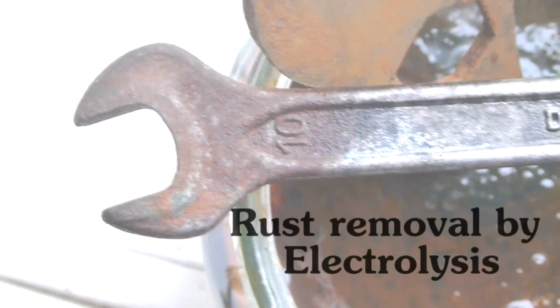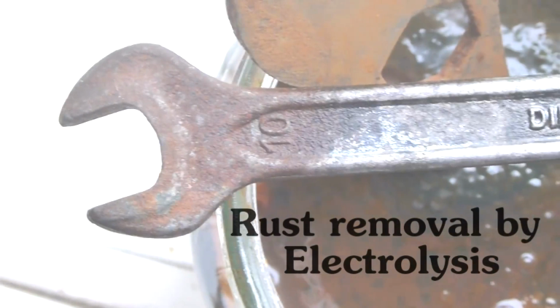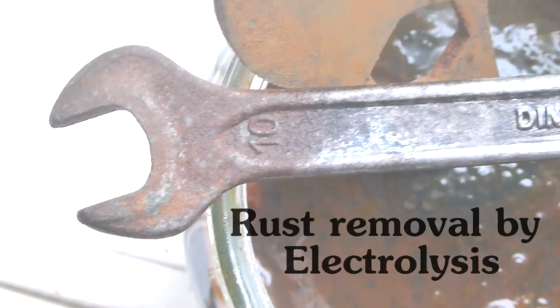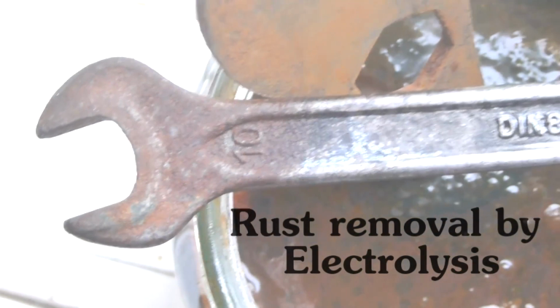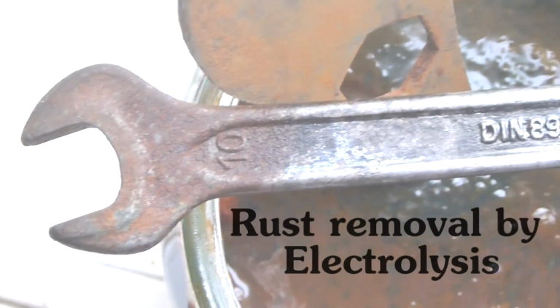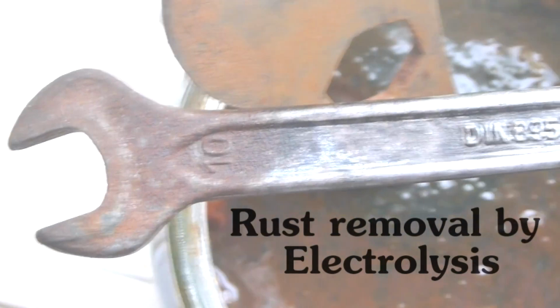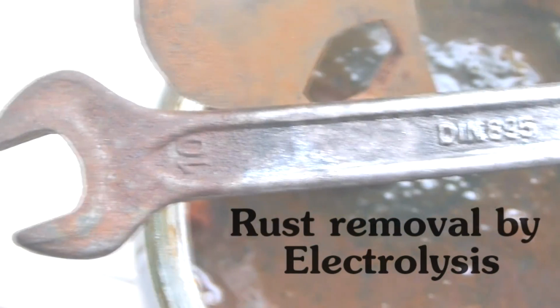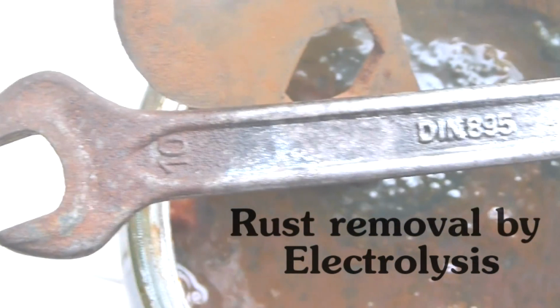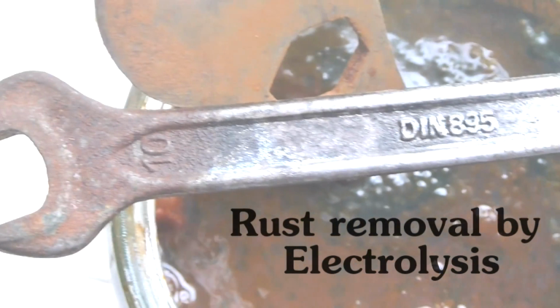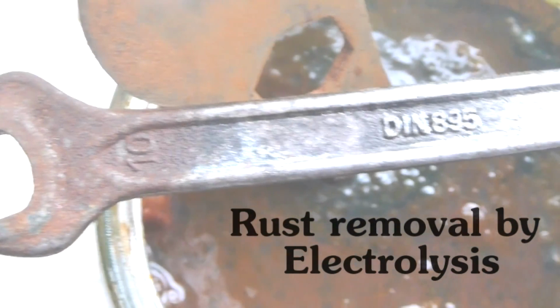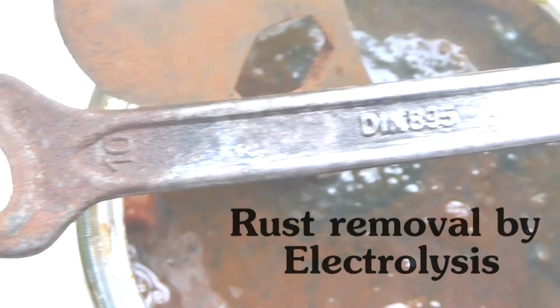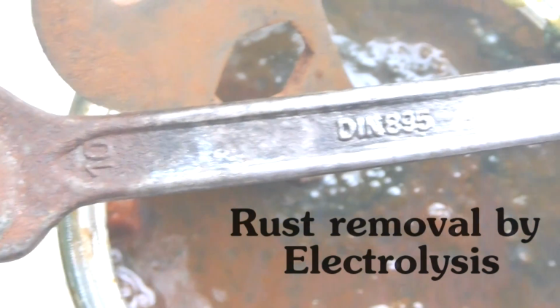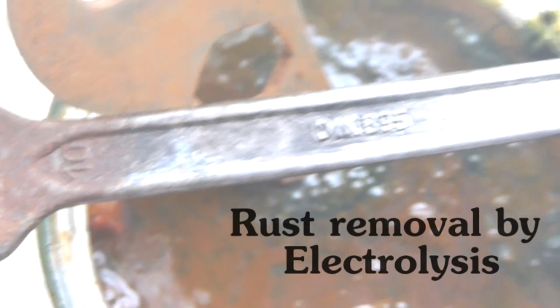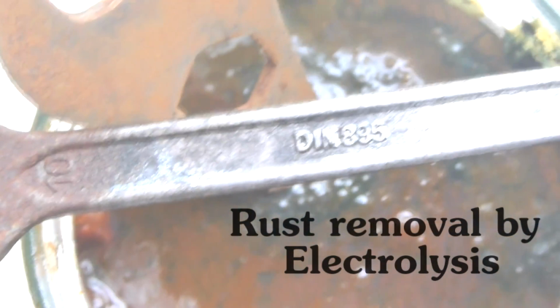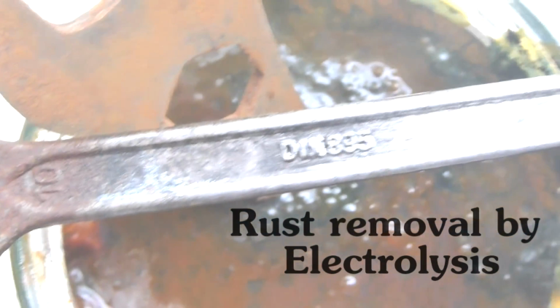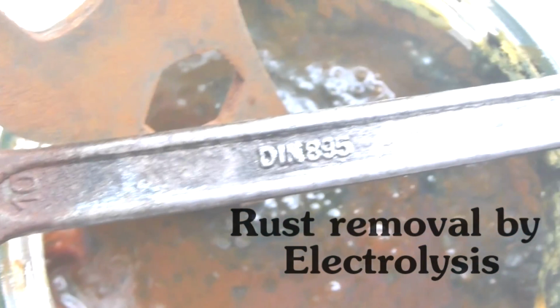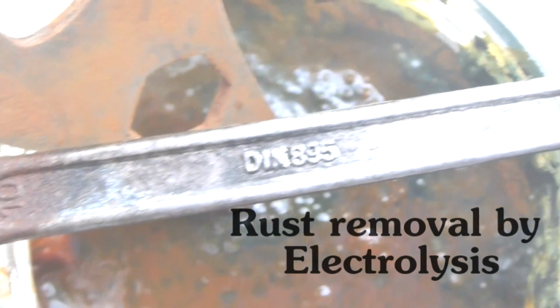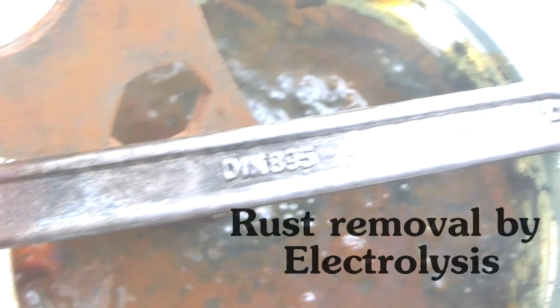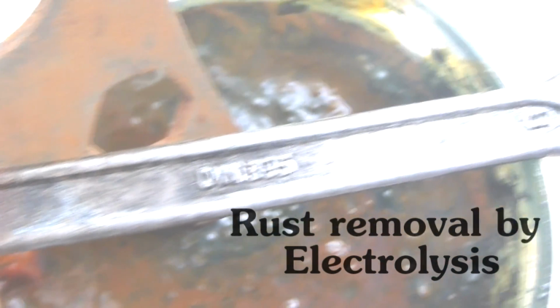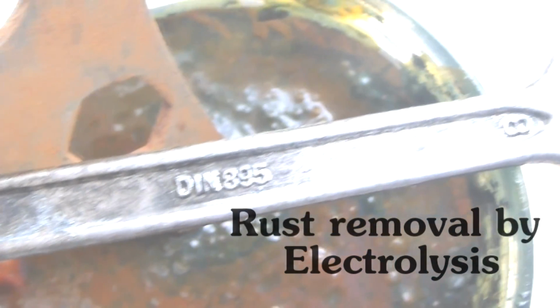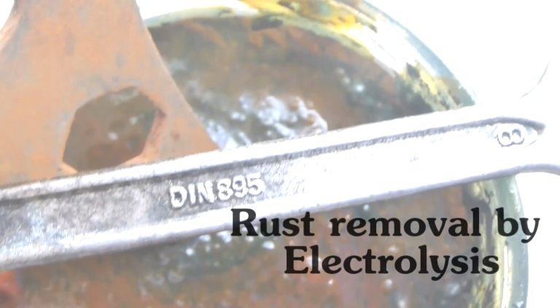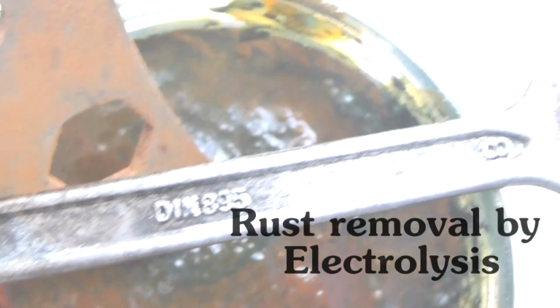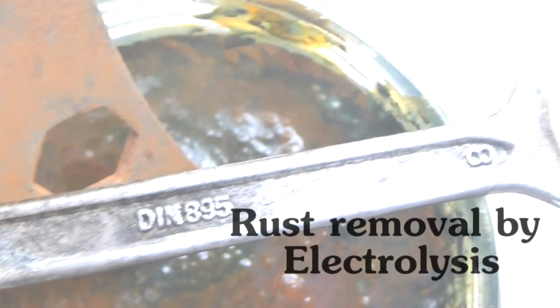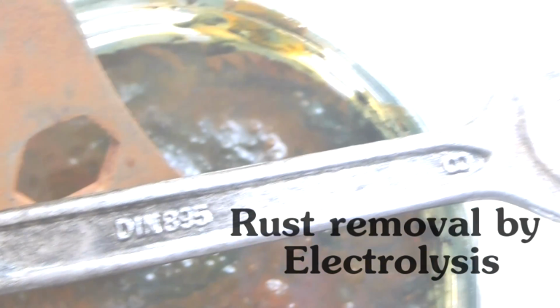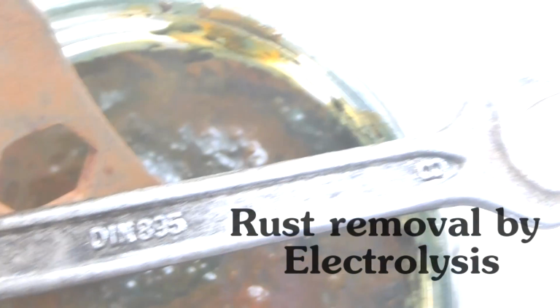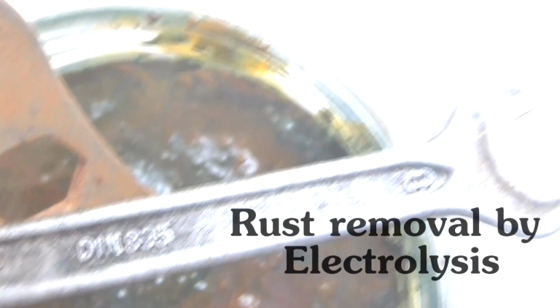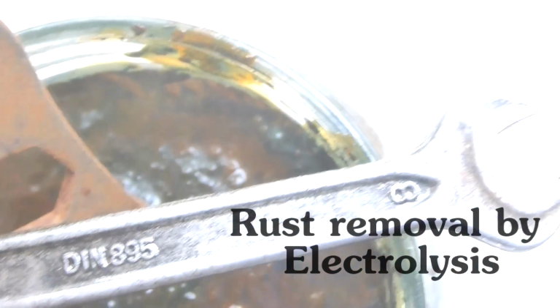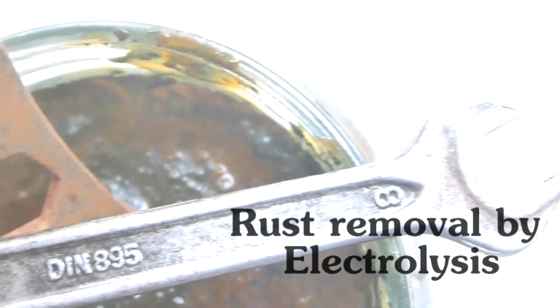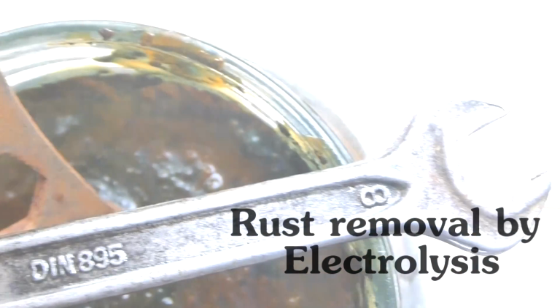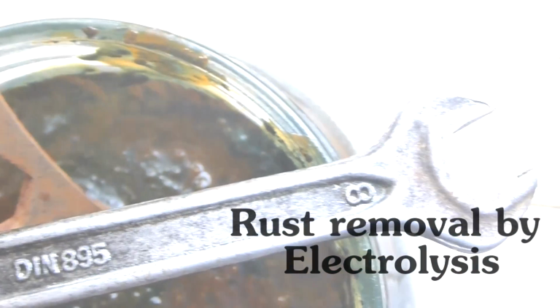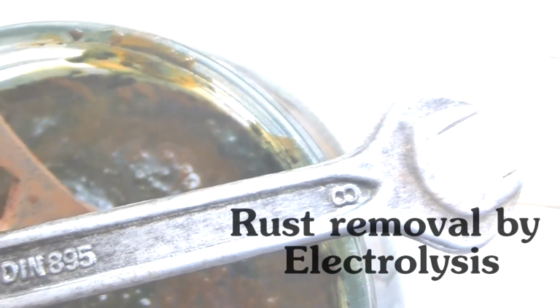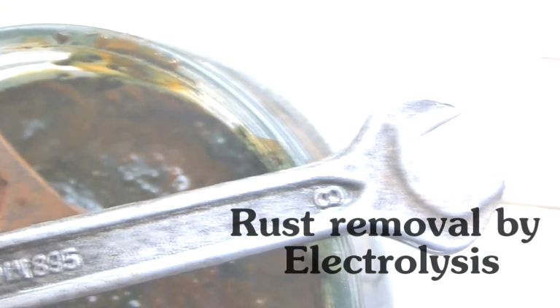Hello and welcome! Today we're going to do some rust removal by electrolysis treatment.